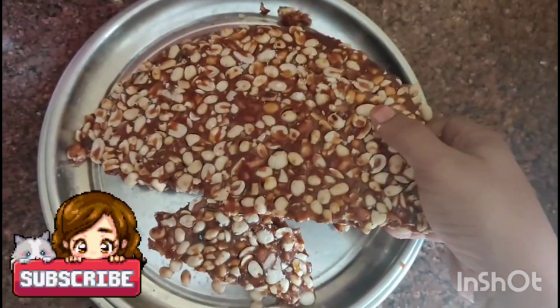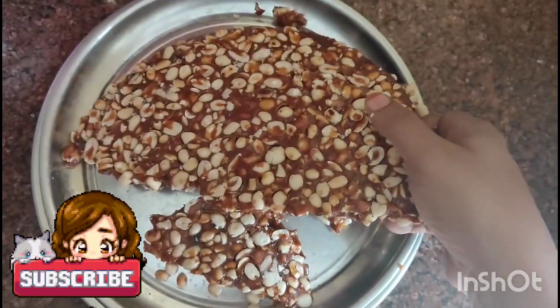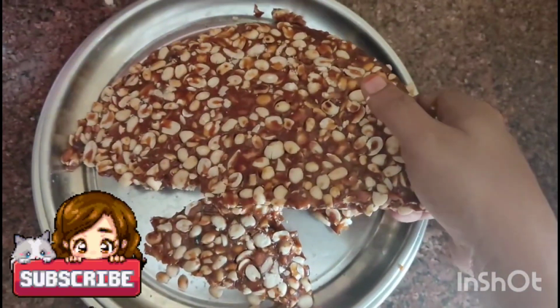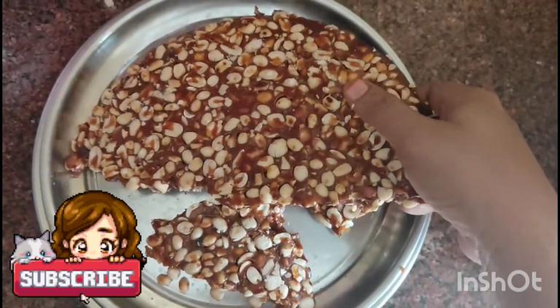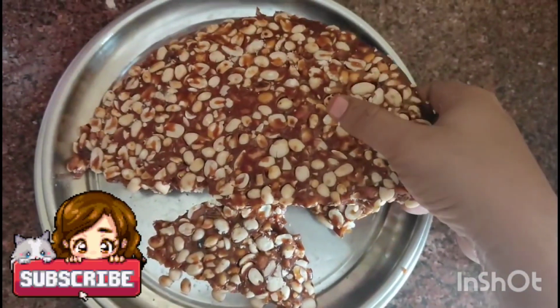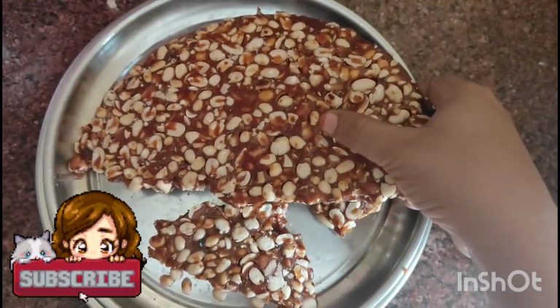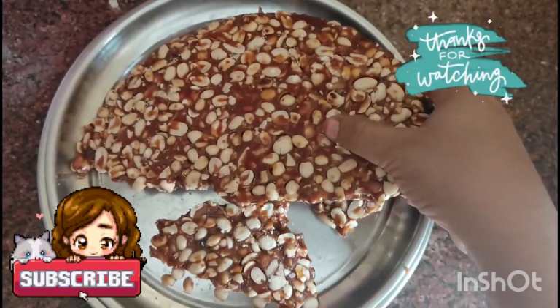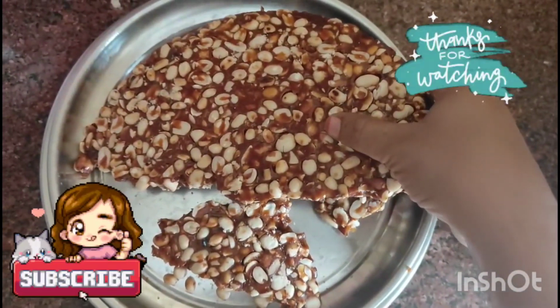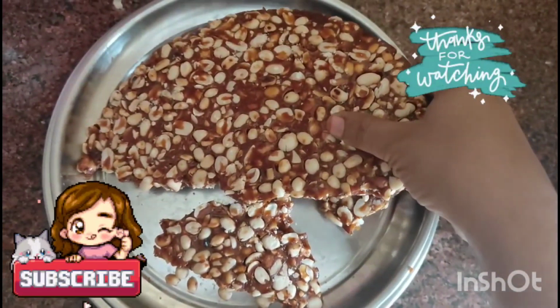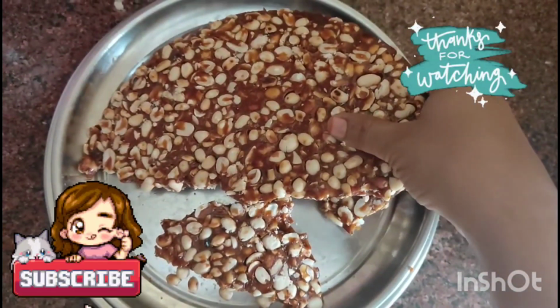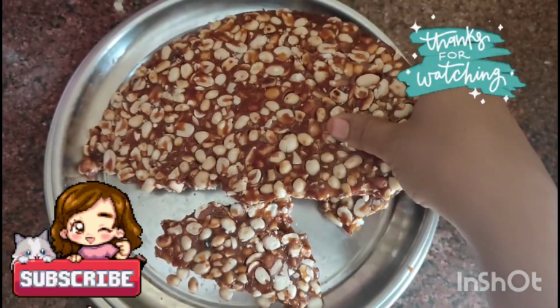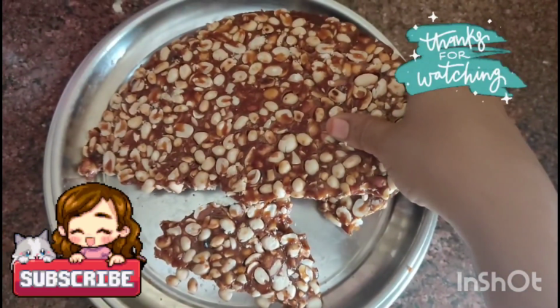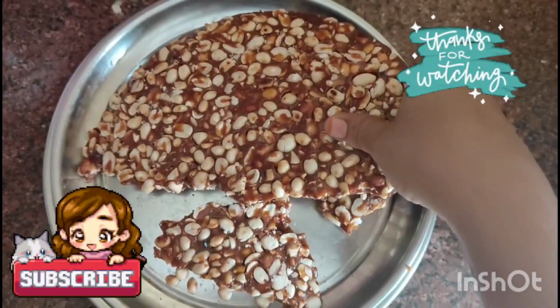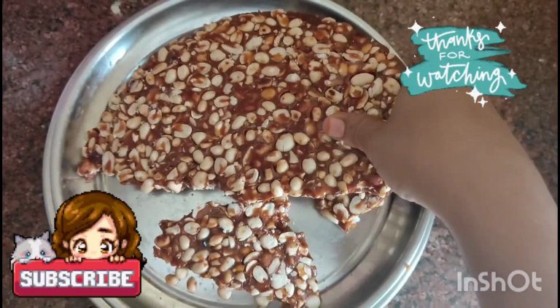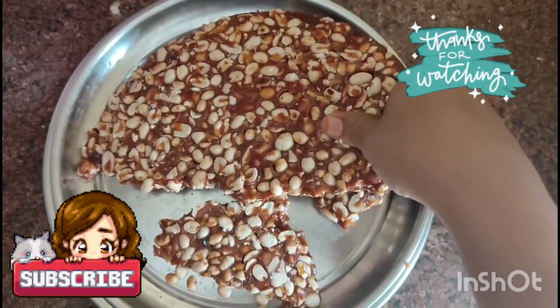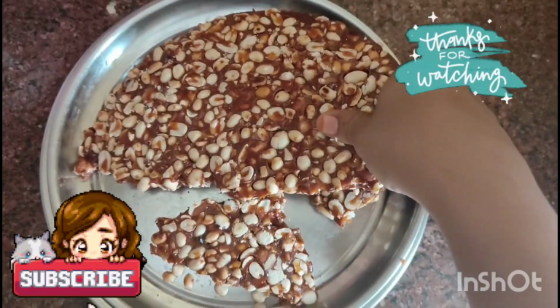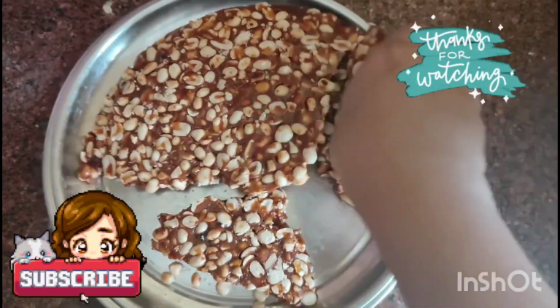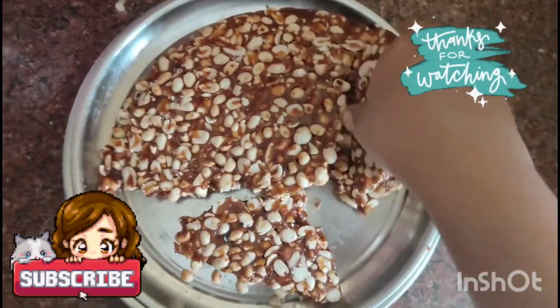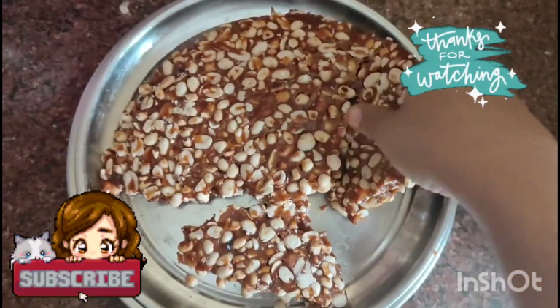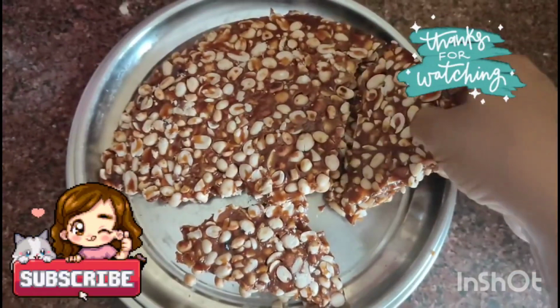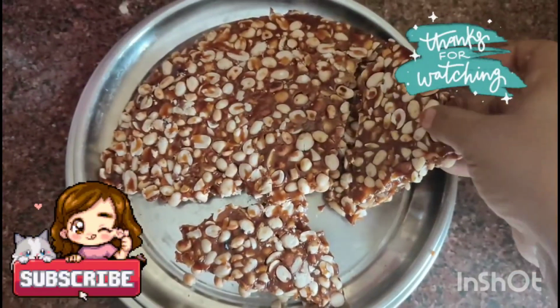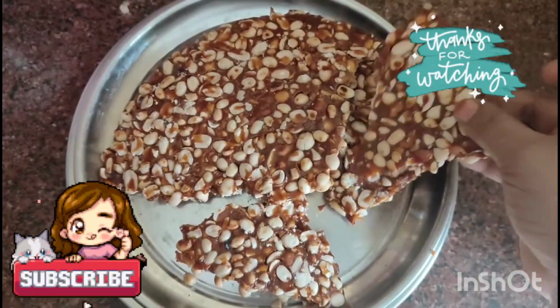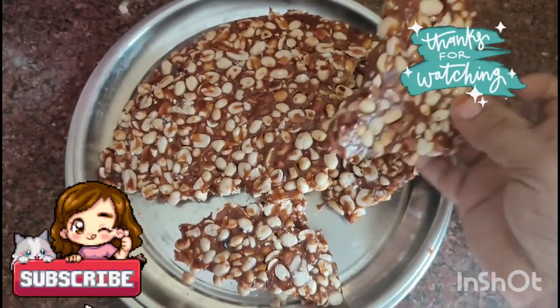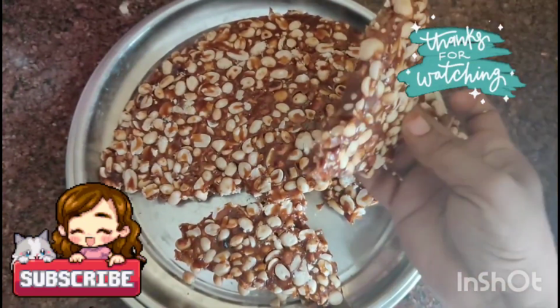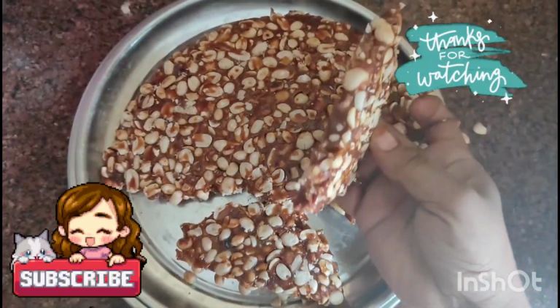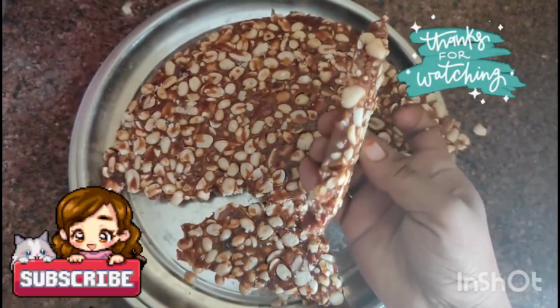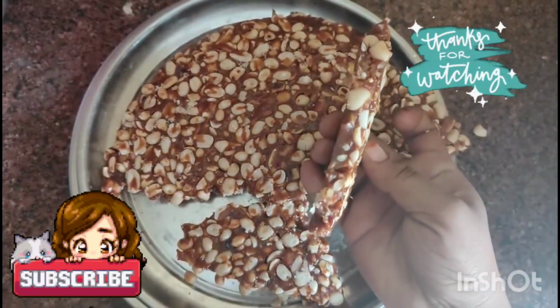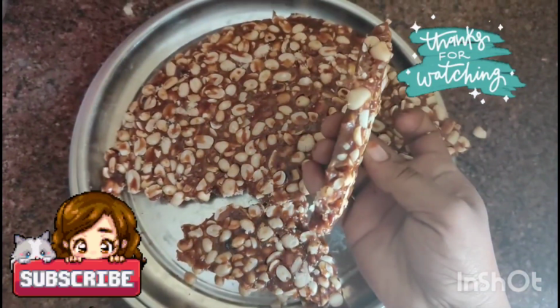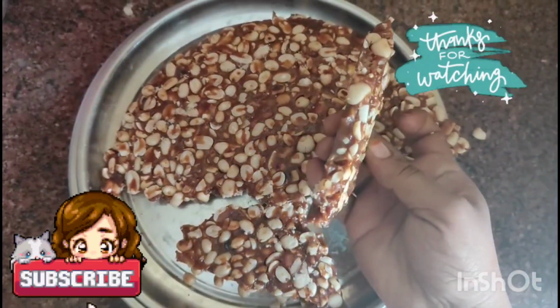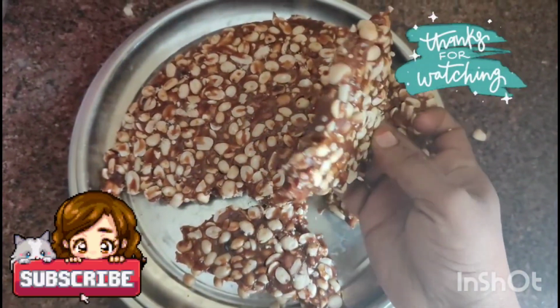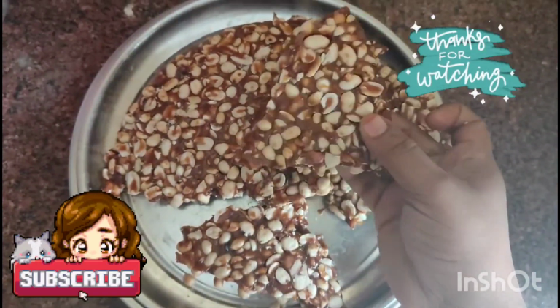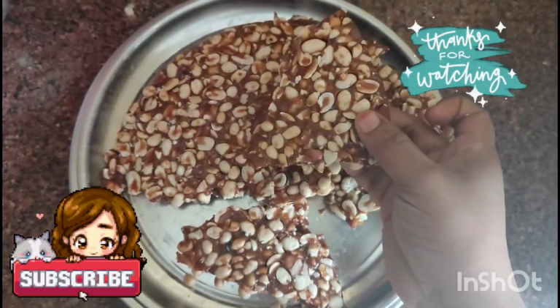Now, it's very crispy-crispy. Thank you for watching my channel. Thank you.